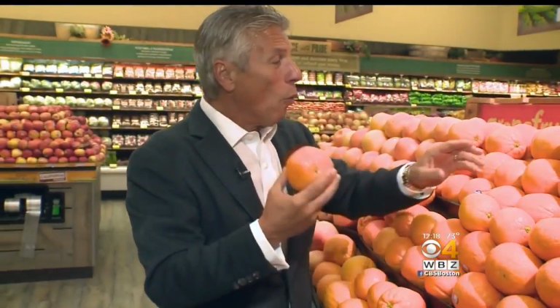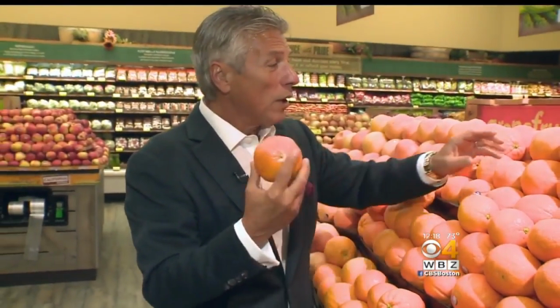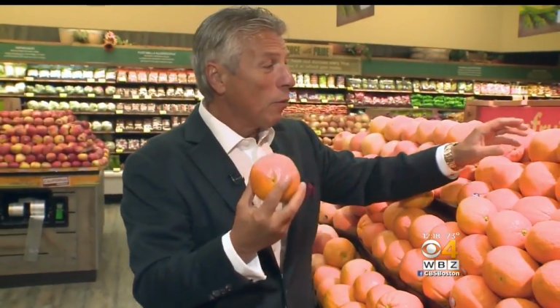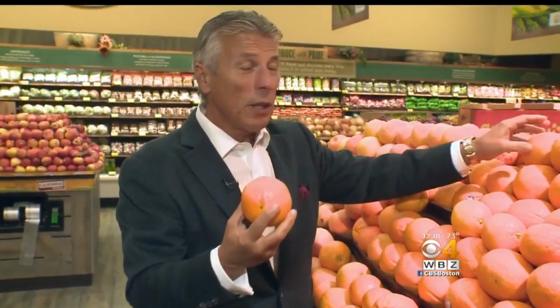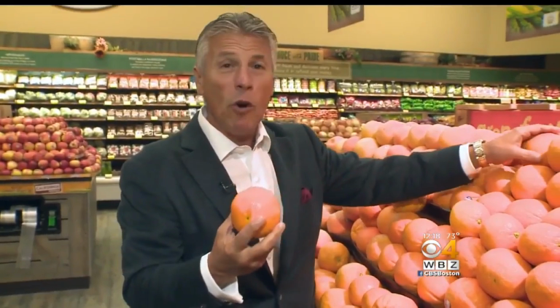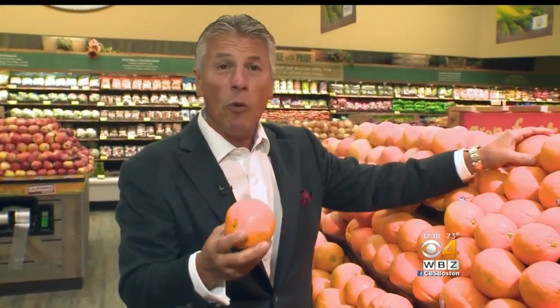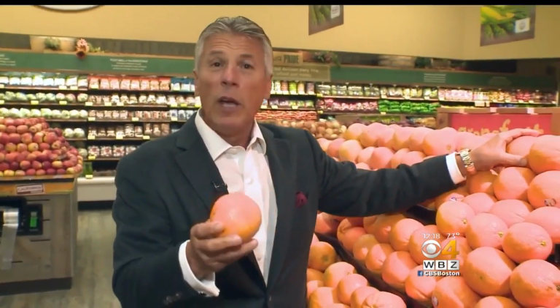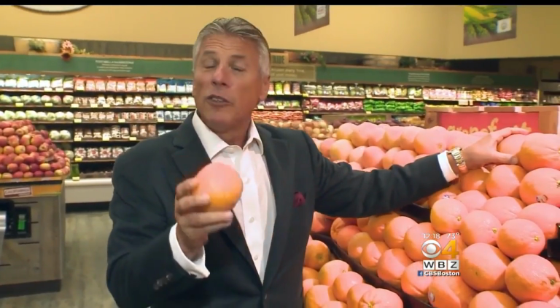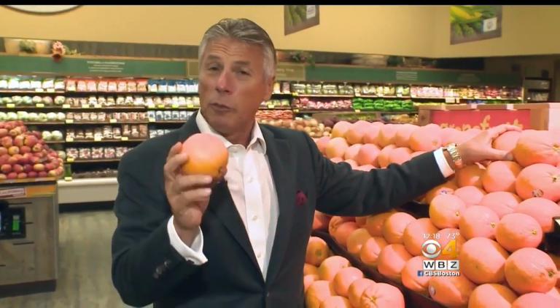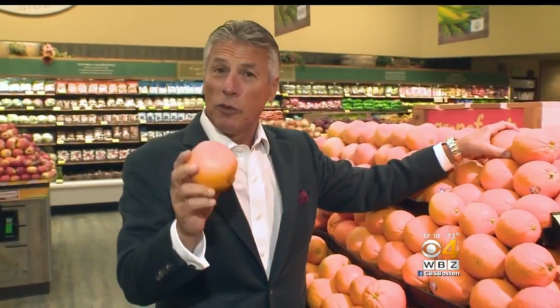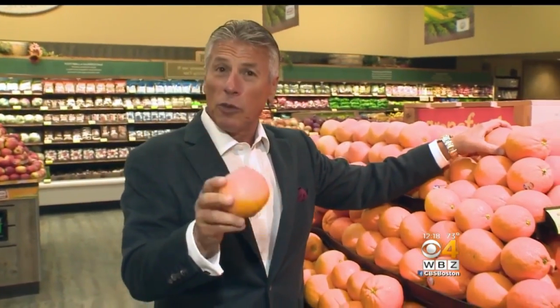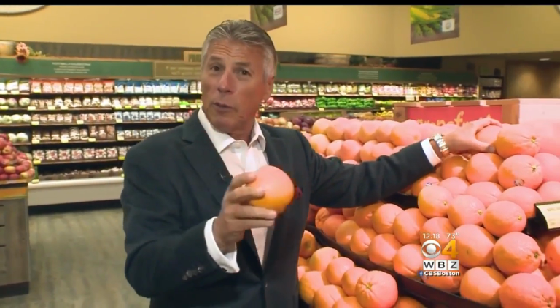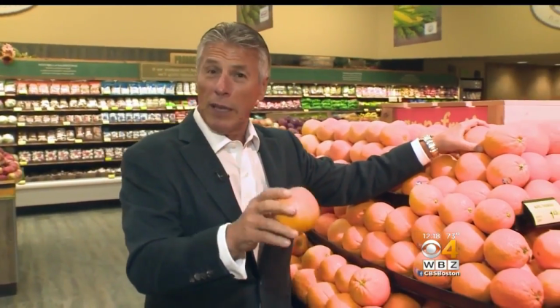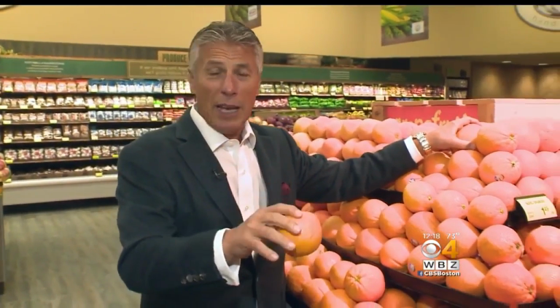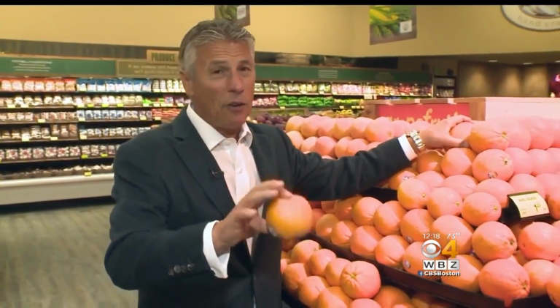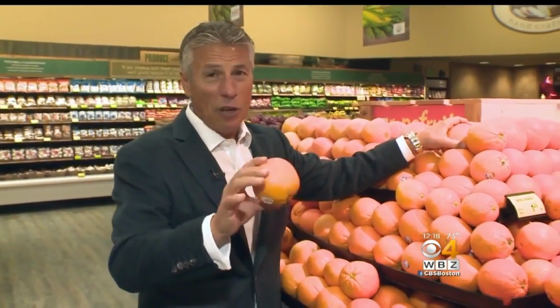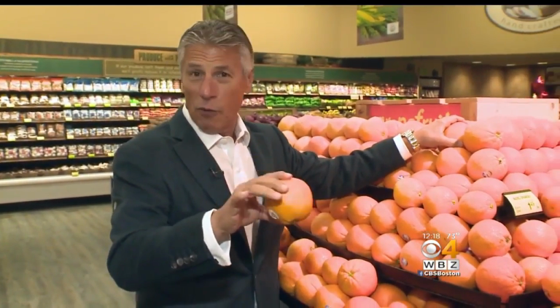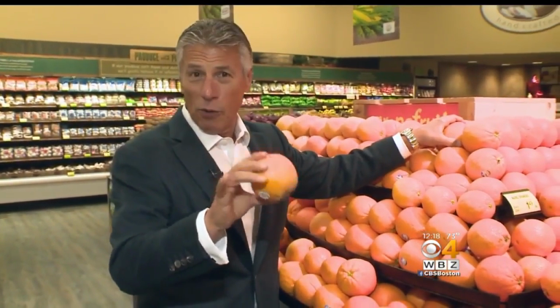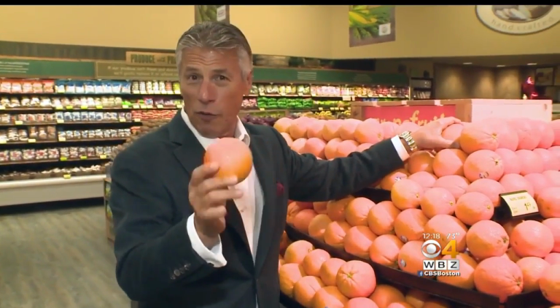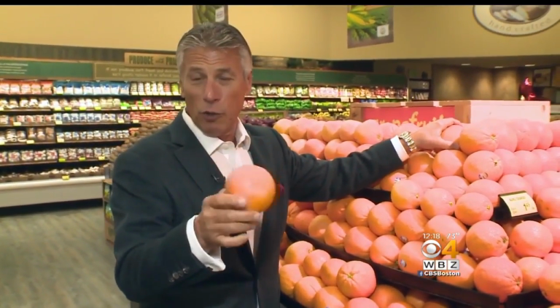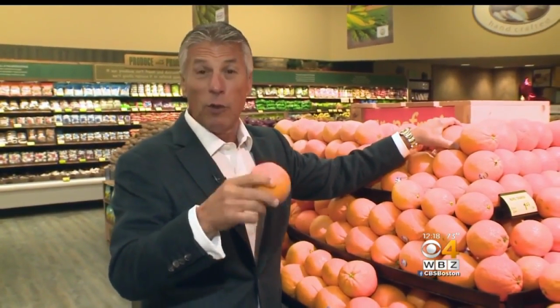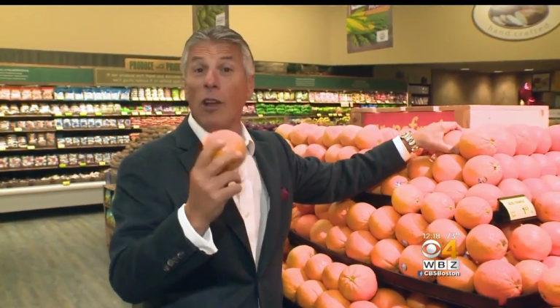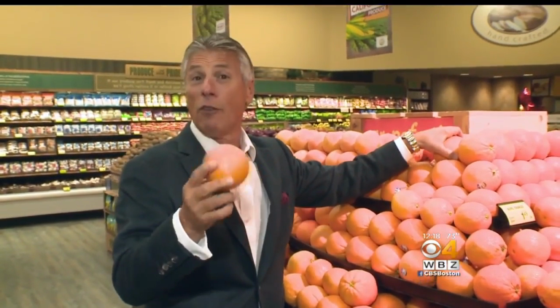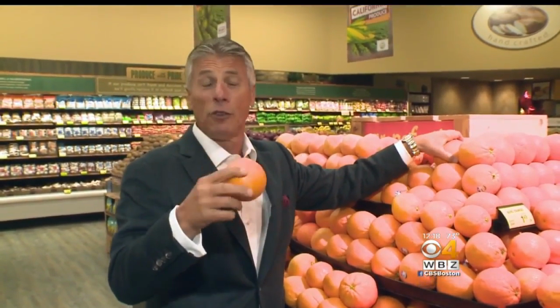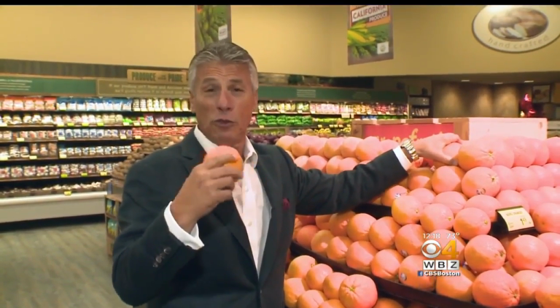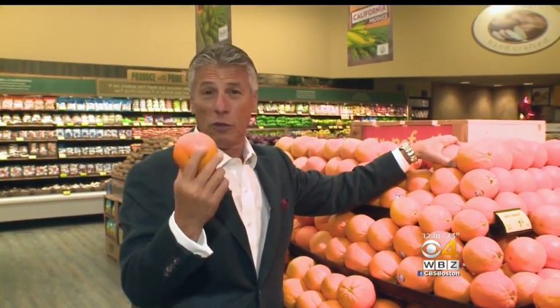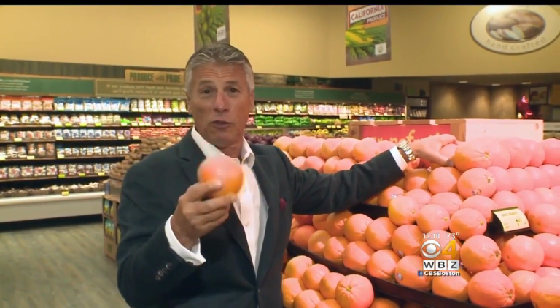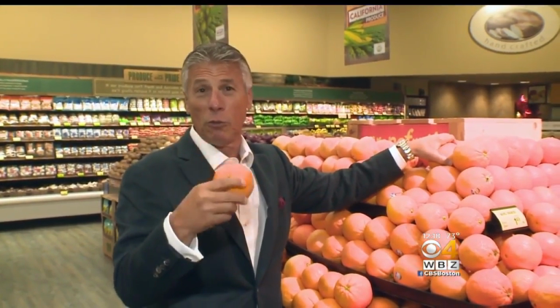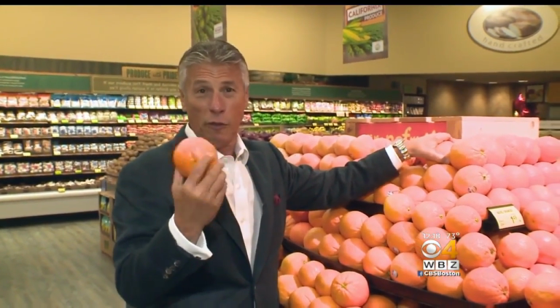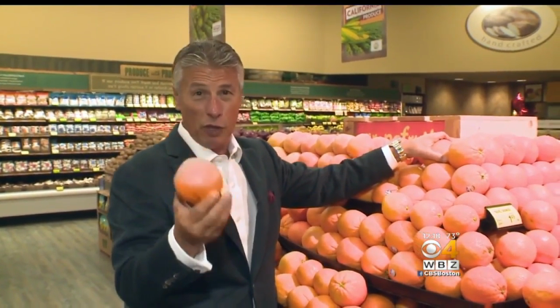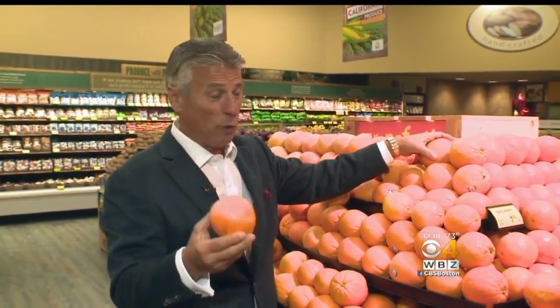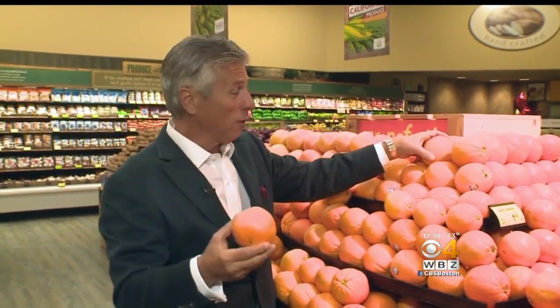When you bring them home, simply store them on the counter, never in the refrigerator. Never store citrus in the refrigerator.